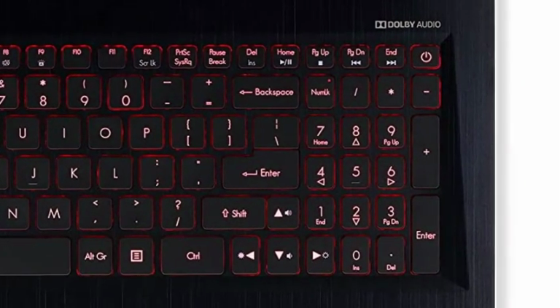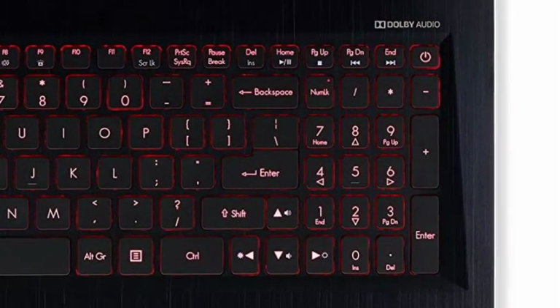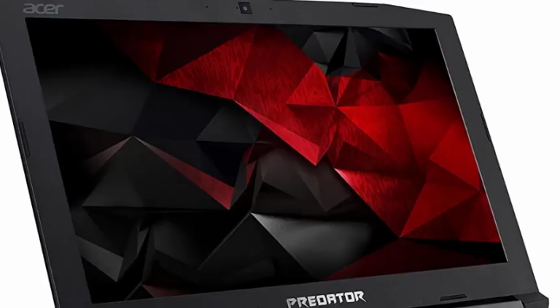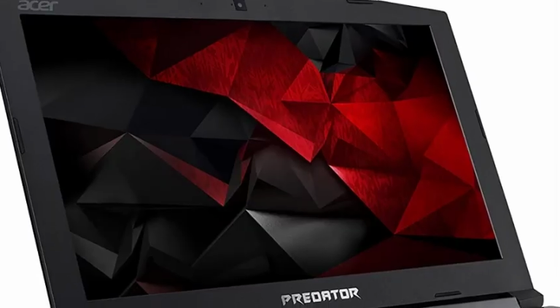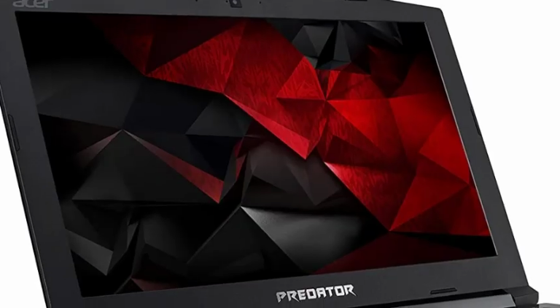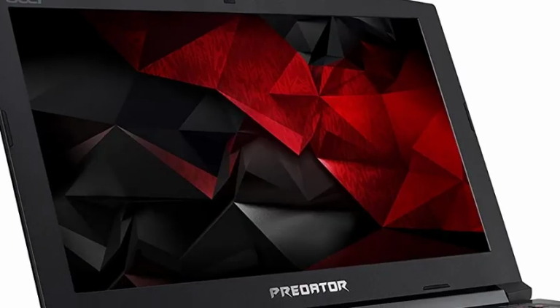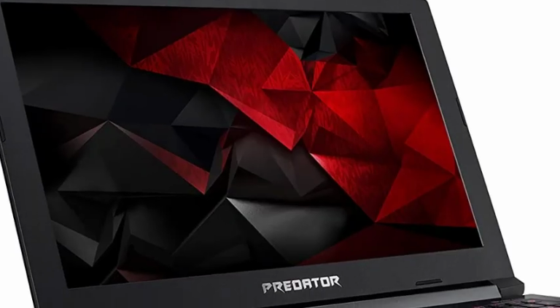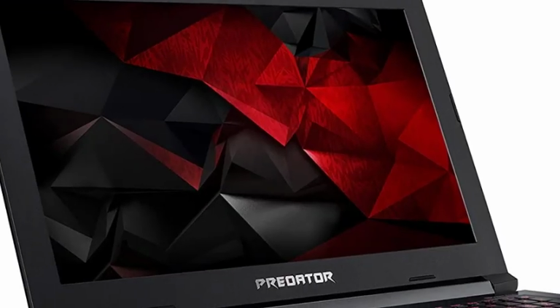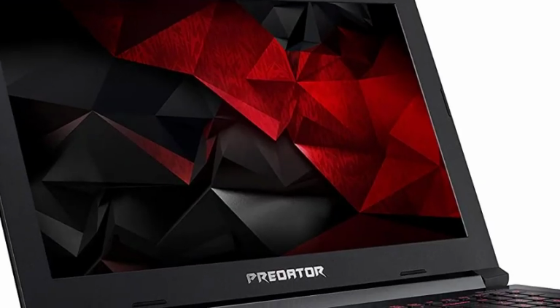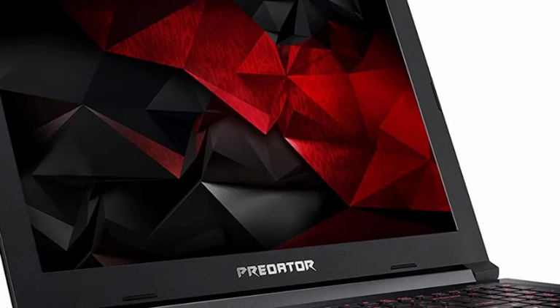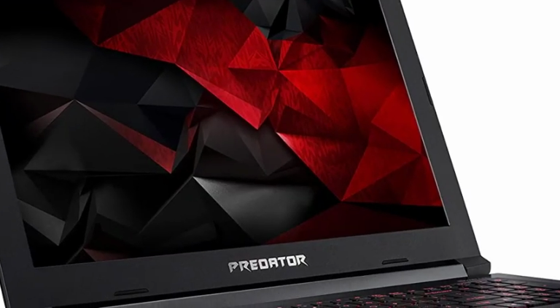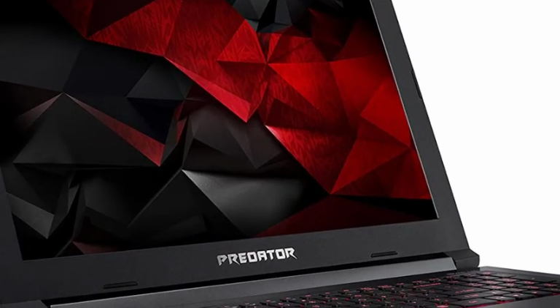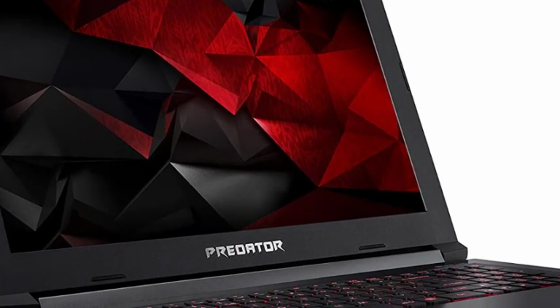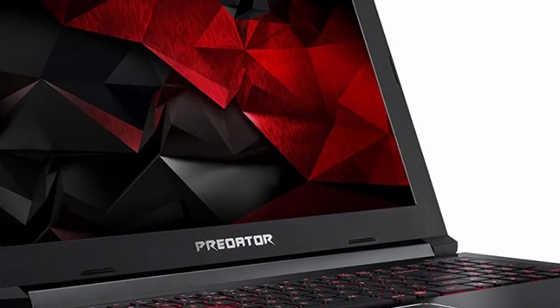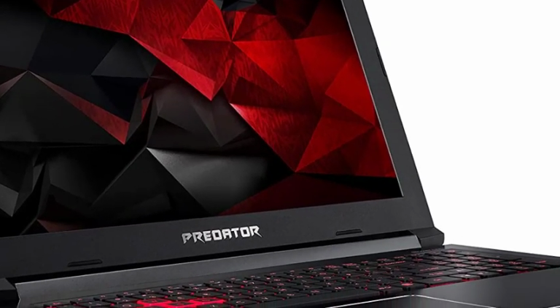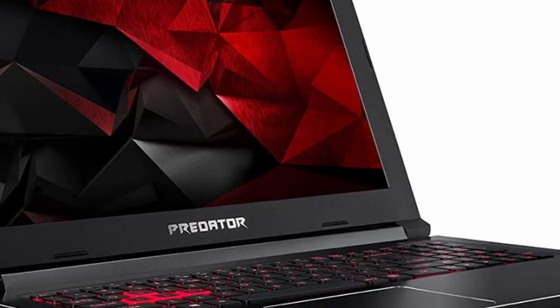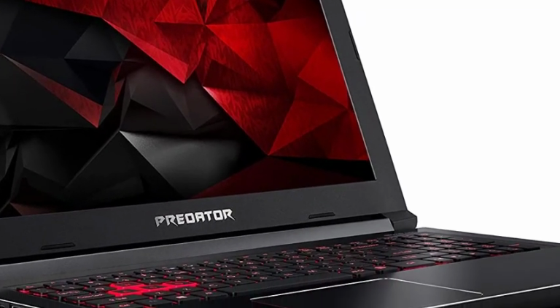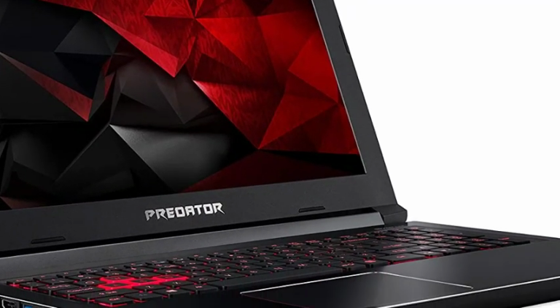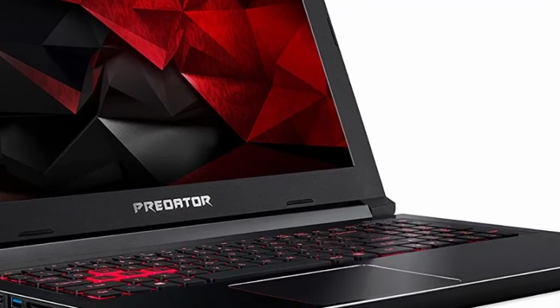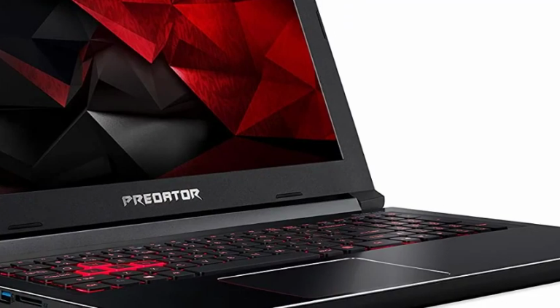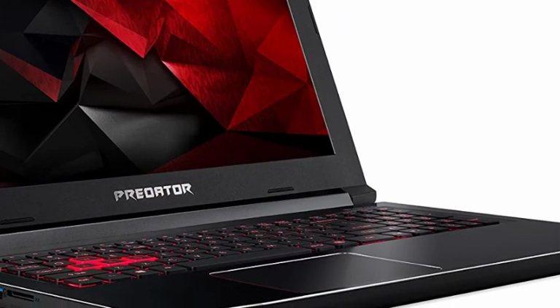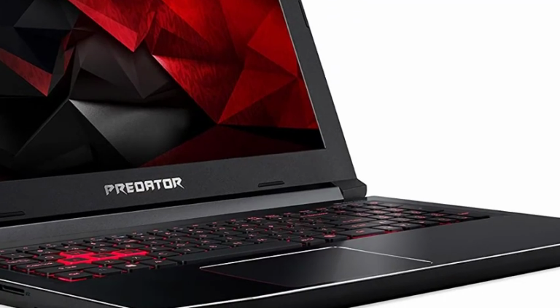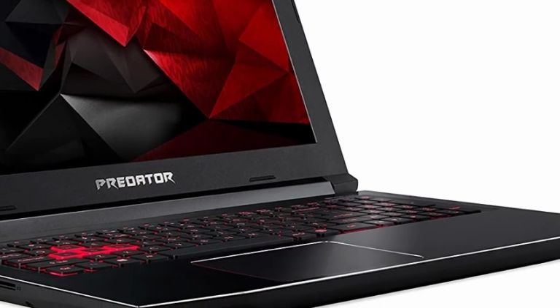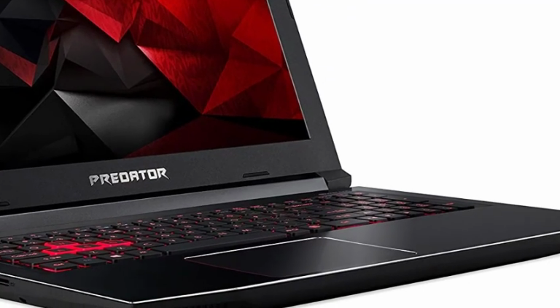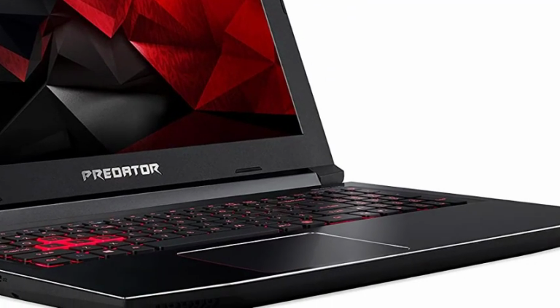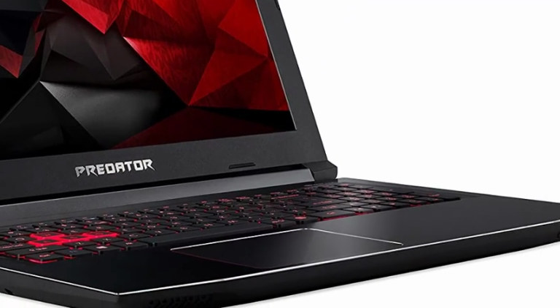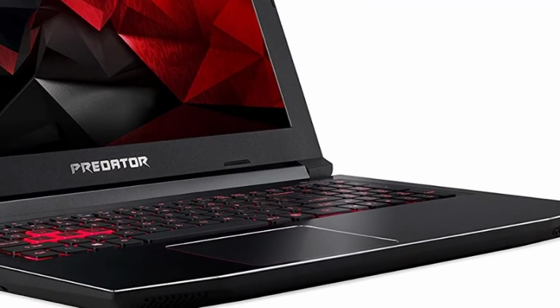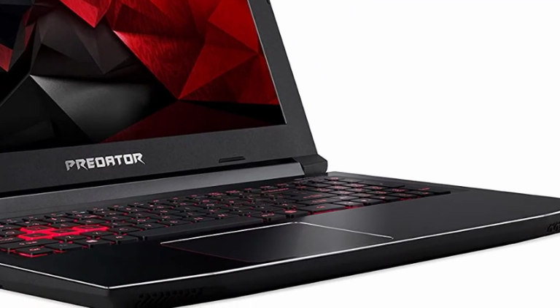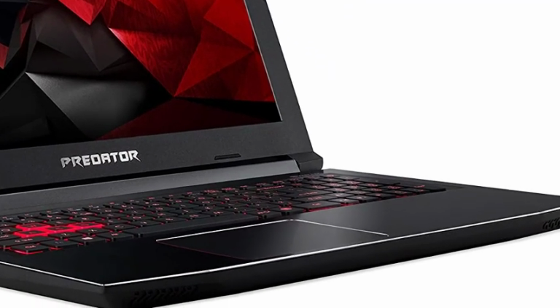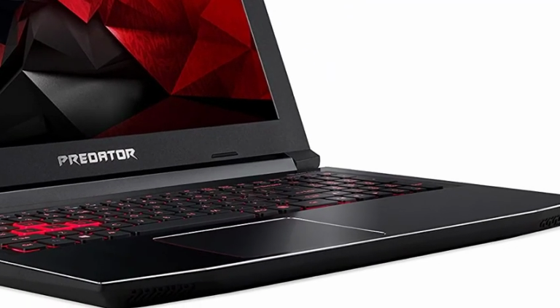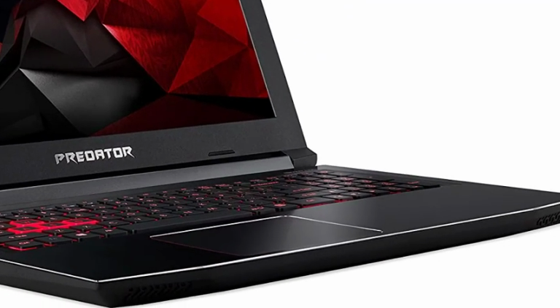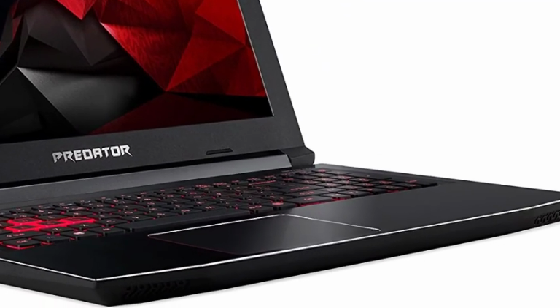It's the best hacking laptop for users who love to have a premium machine with killer specs under budget.